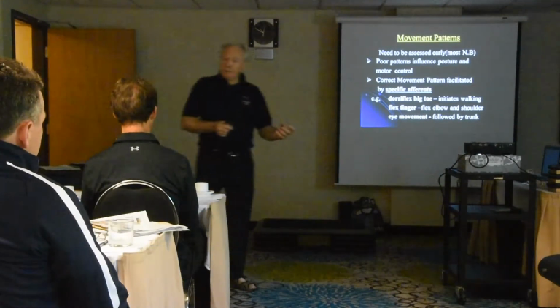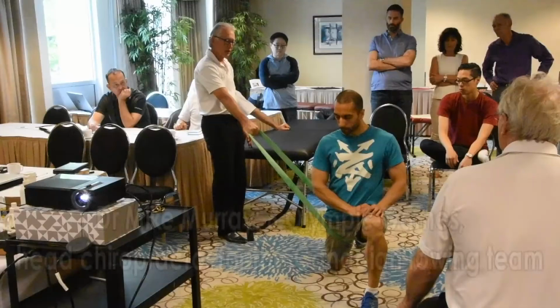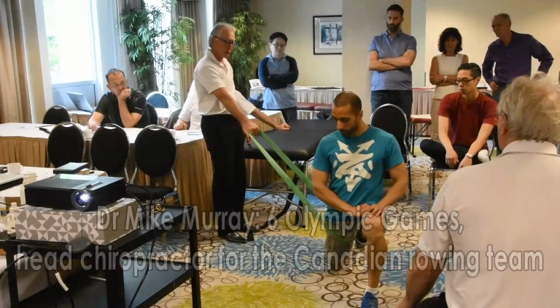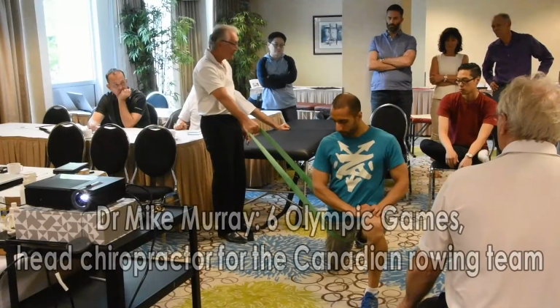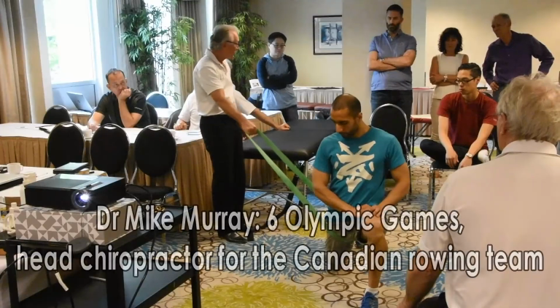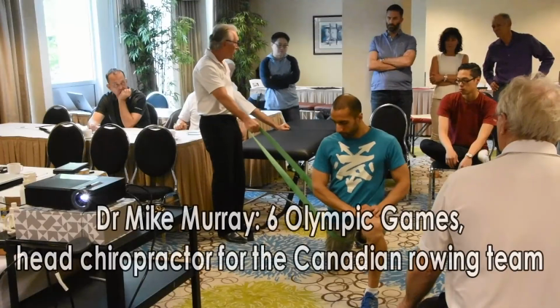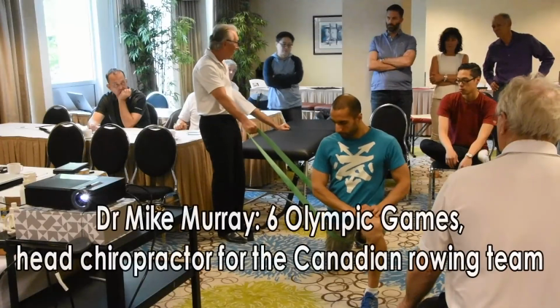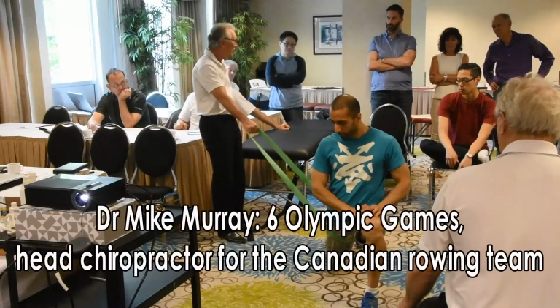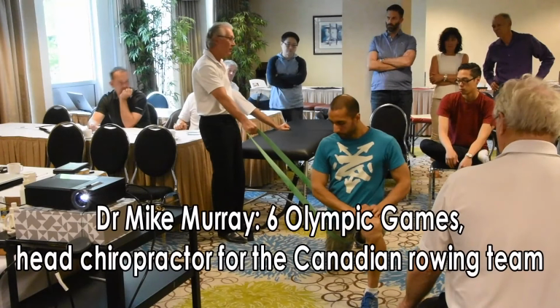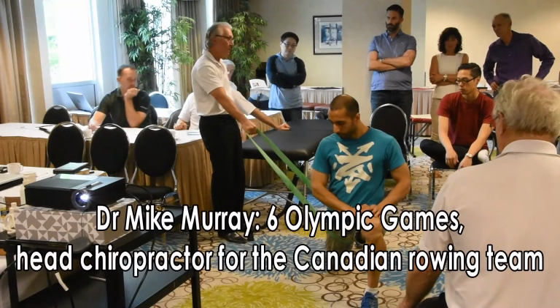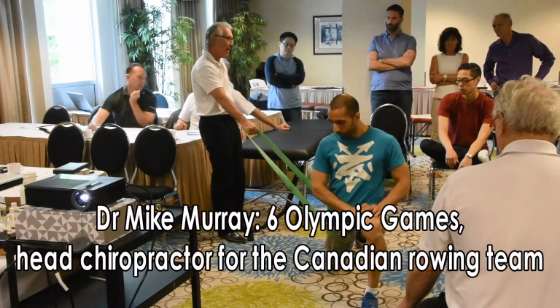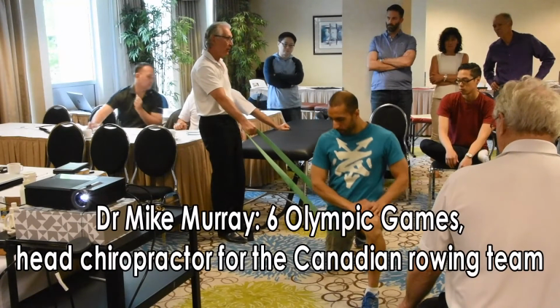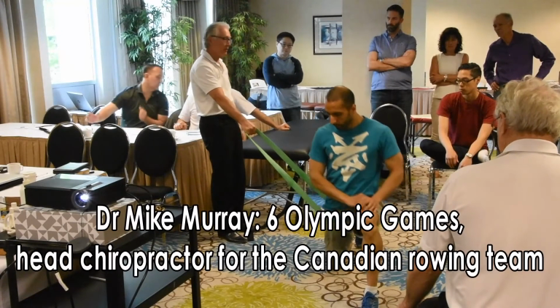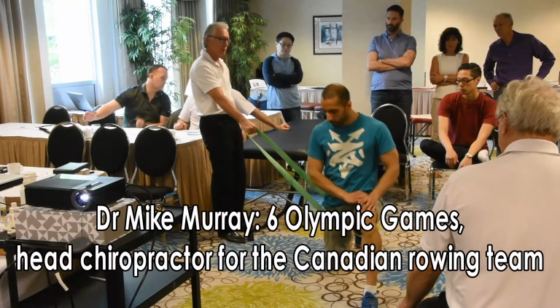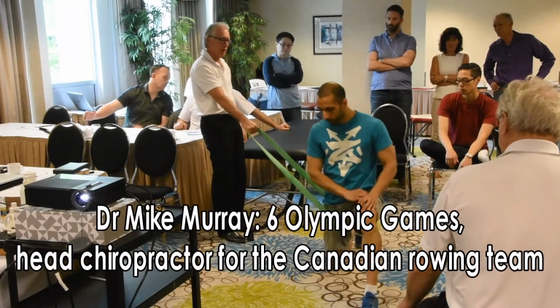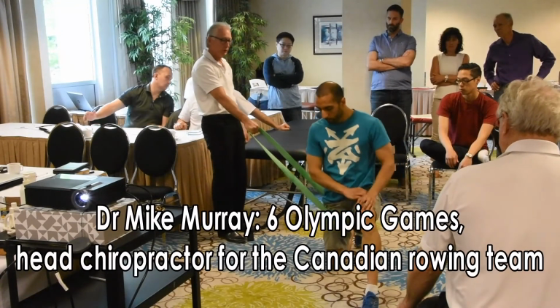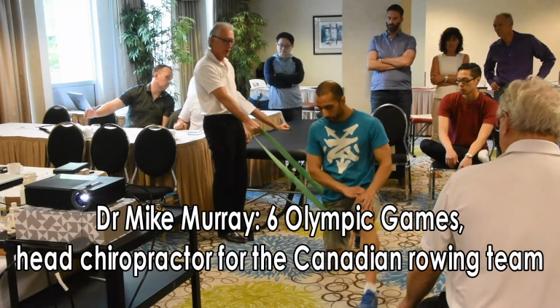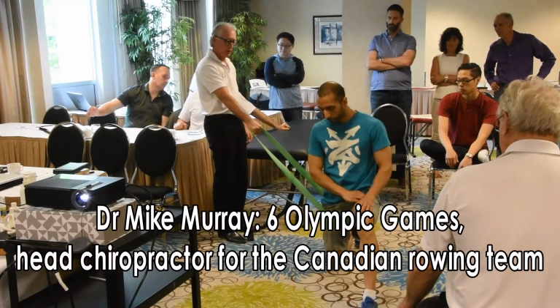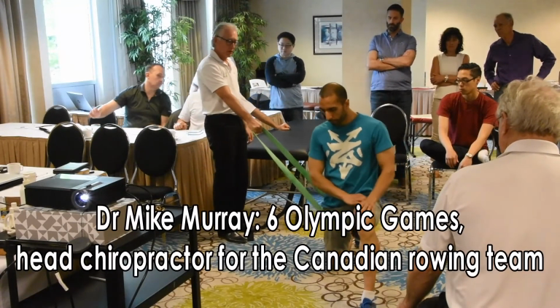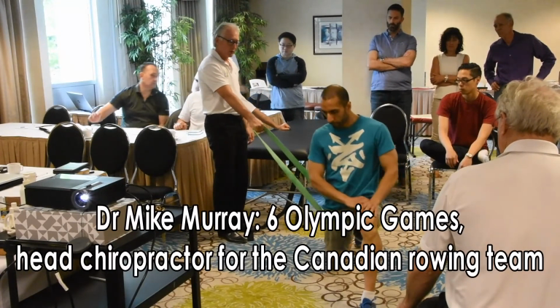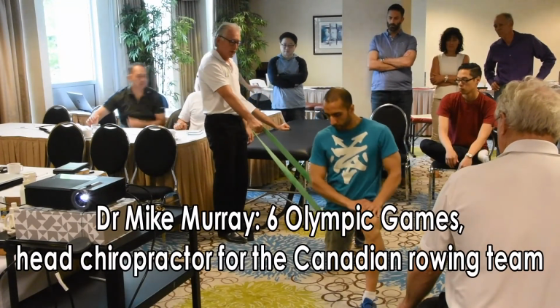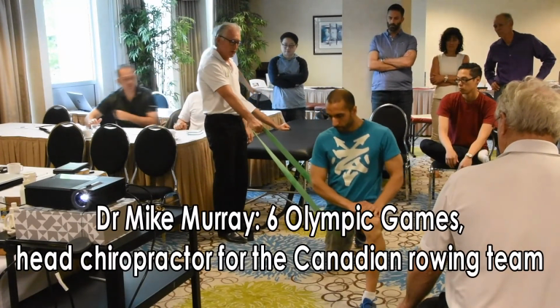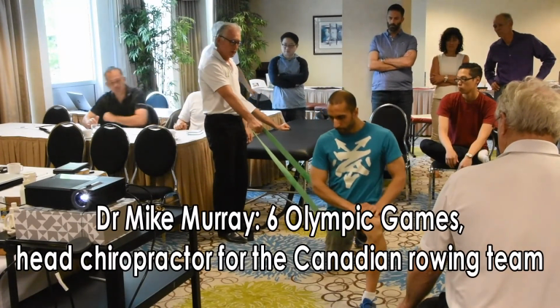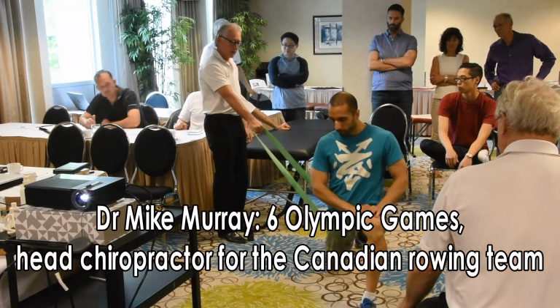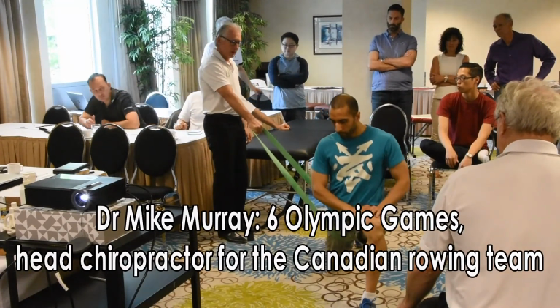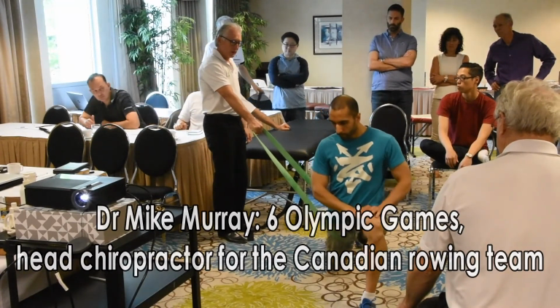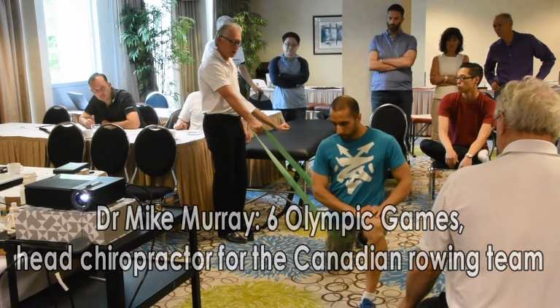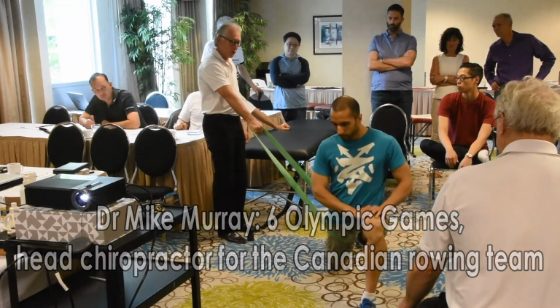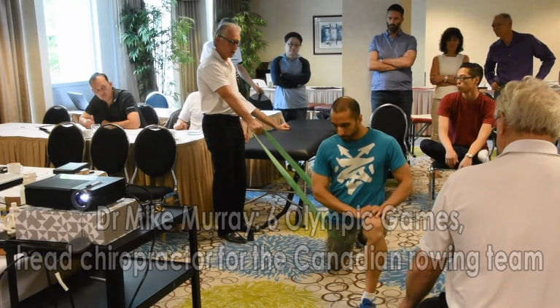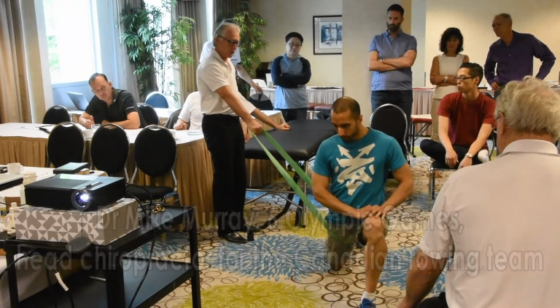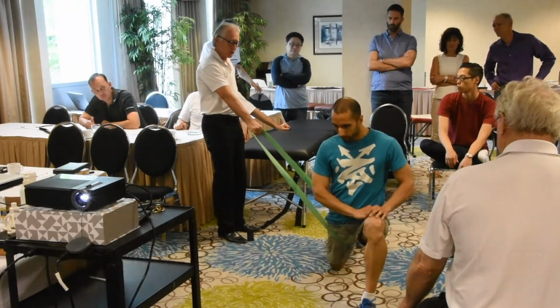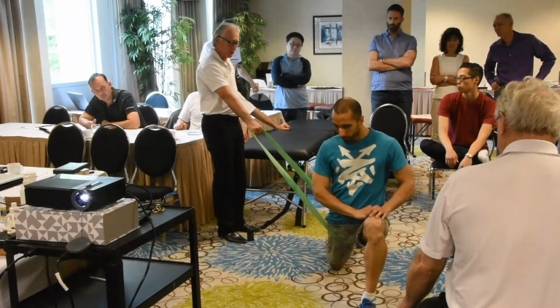So we're doing the distraction with a band rather than a belt. It's overstretching.